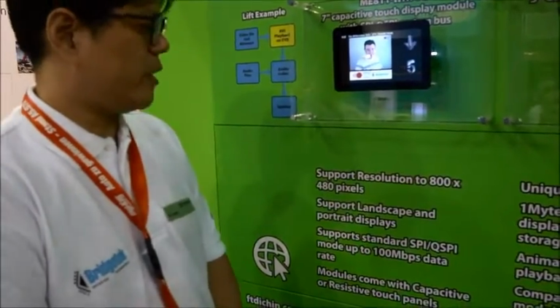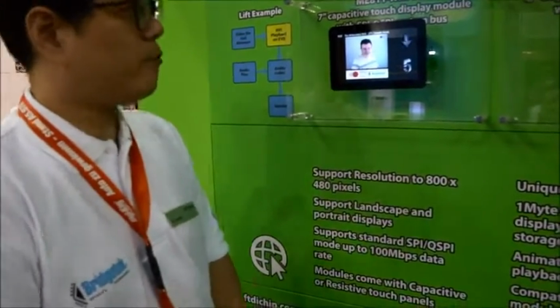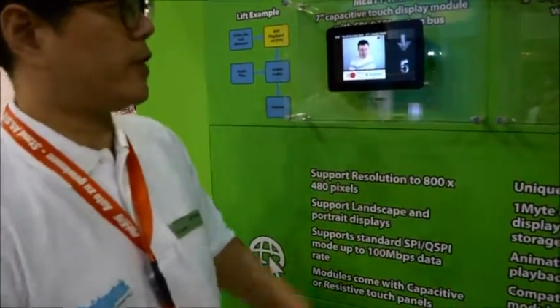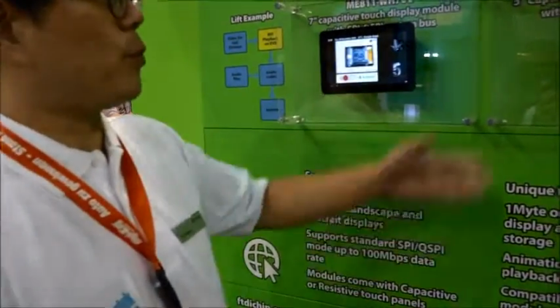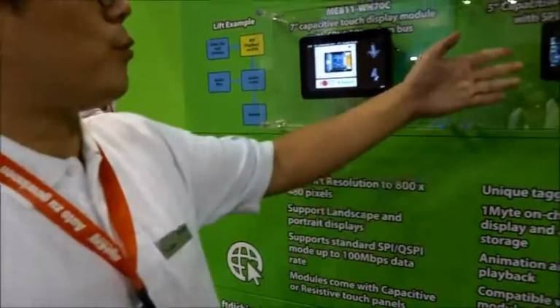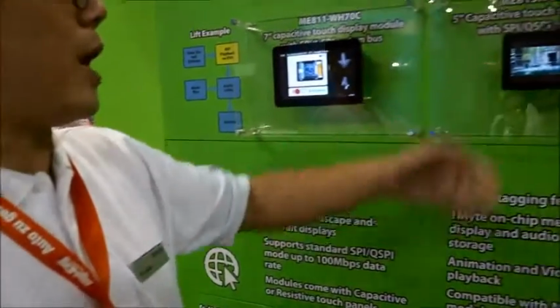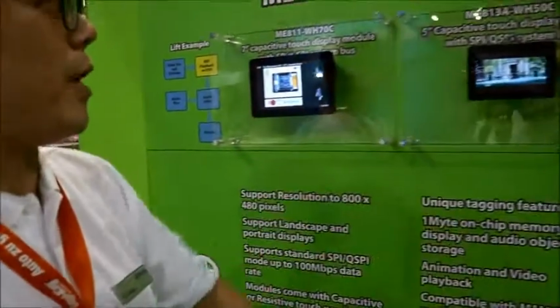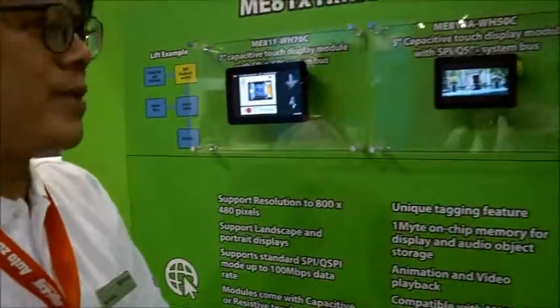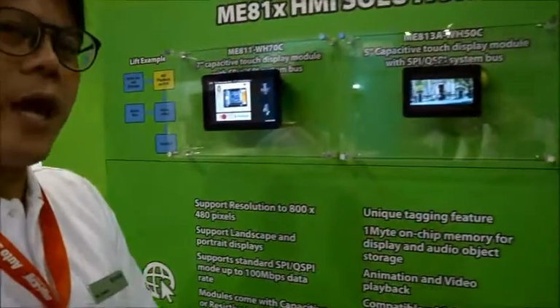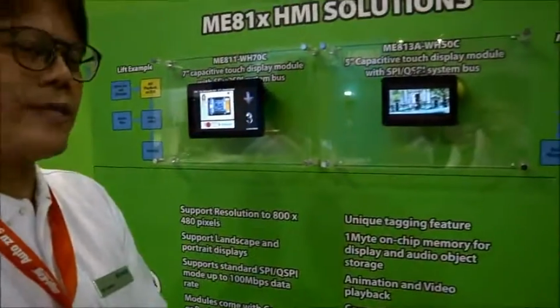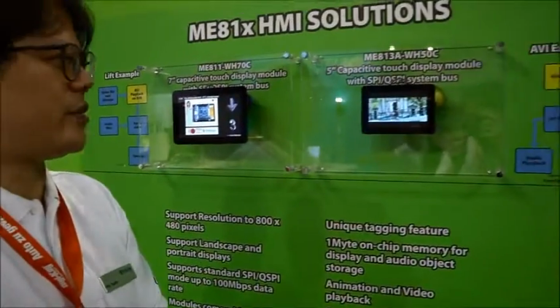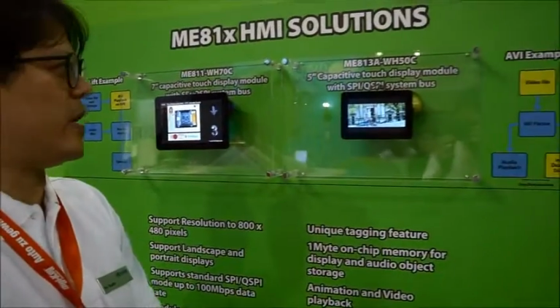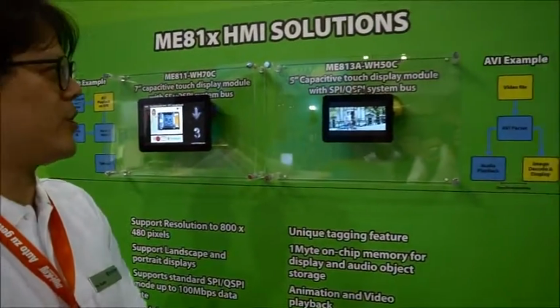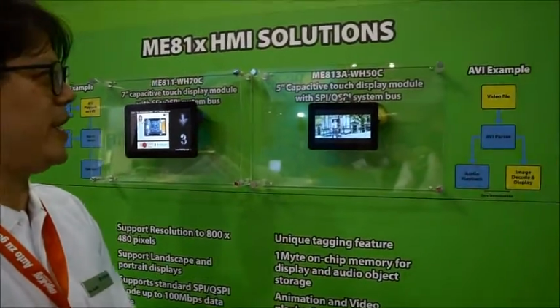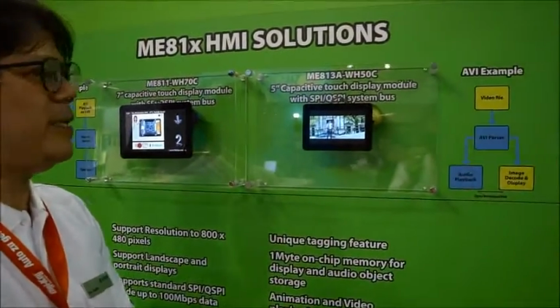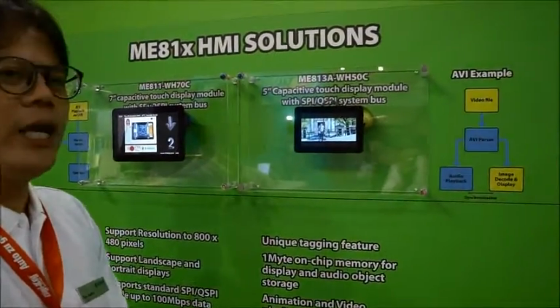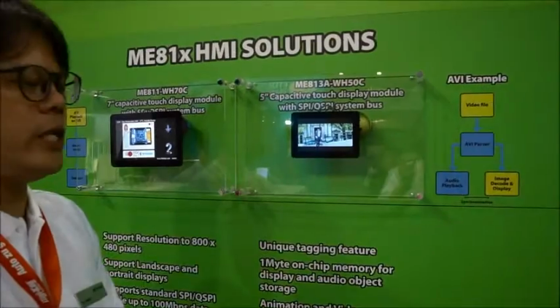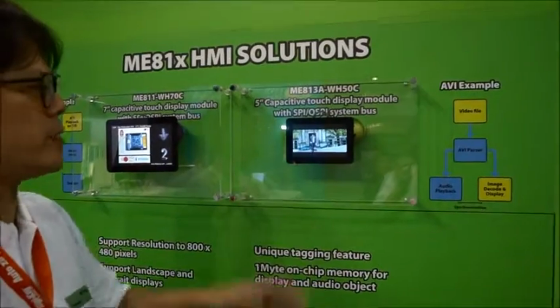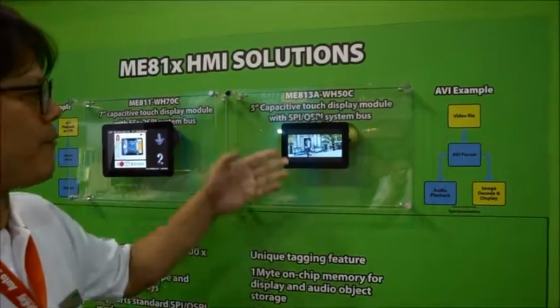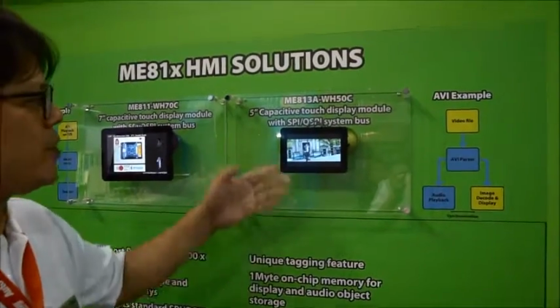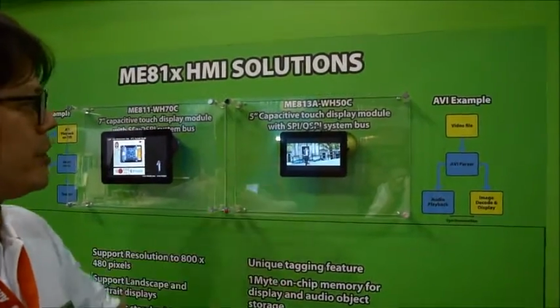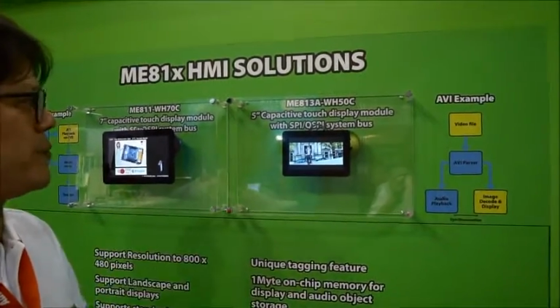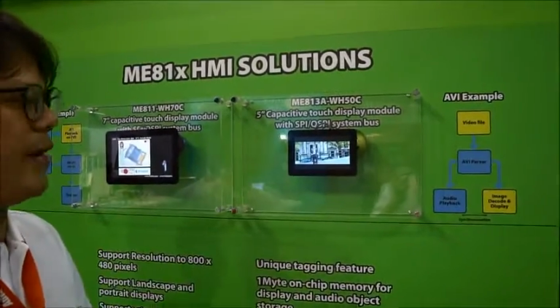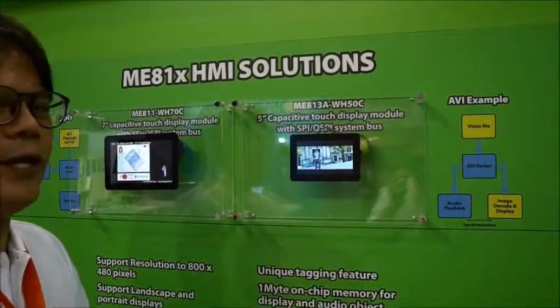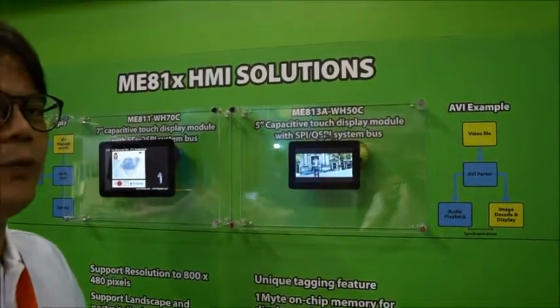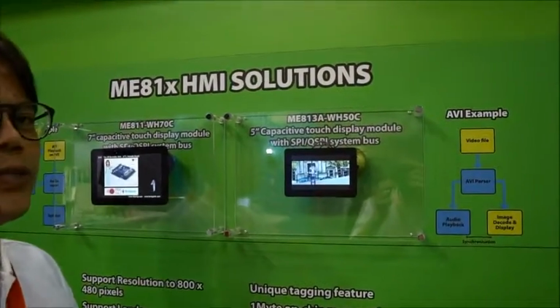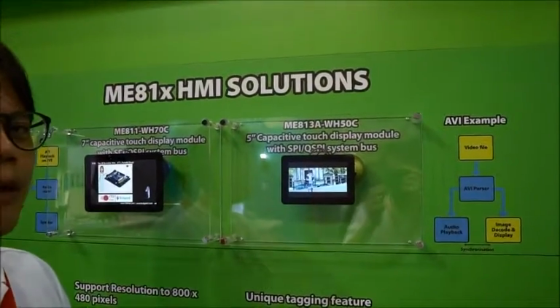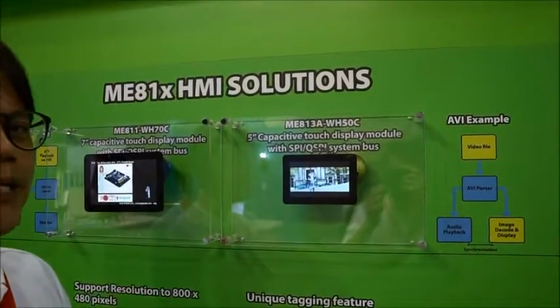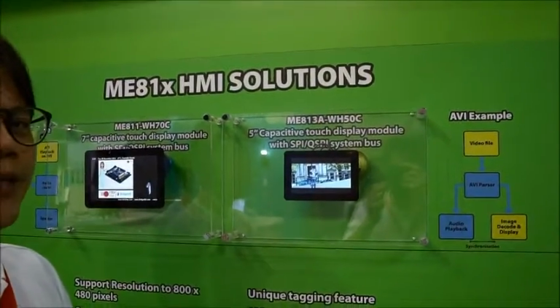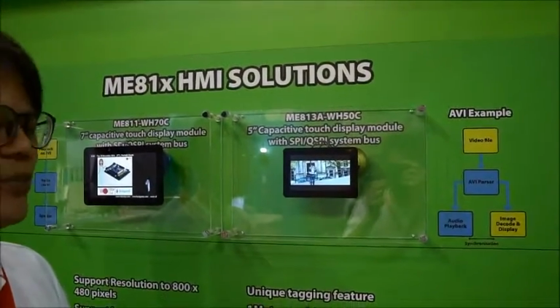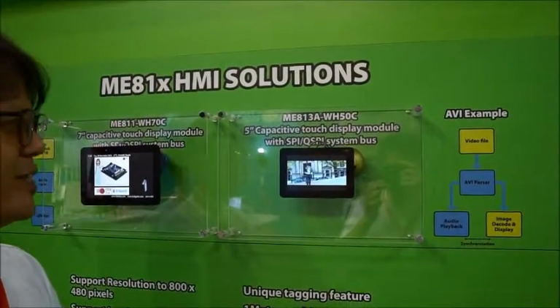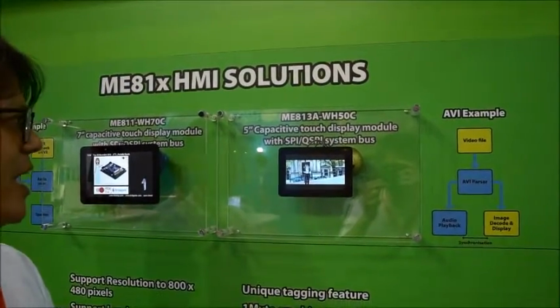For this one we have an E8-13. This is a 5-inch display with a capacitive touch inside.